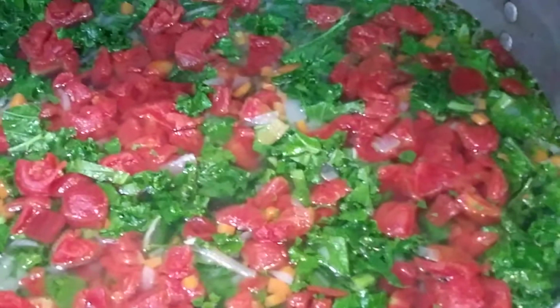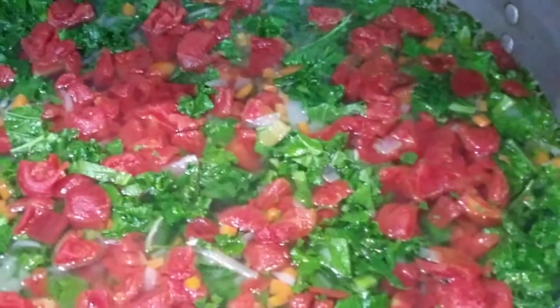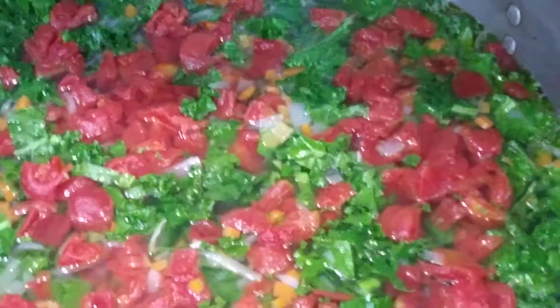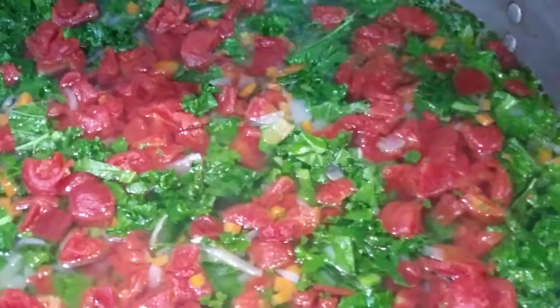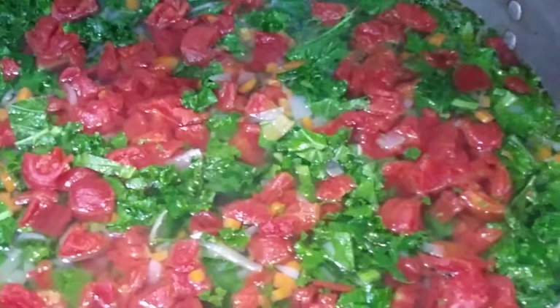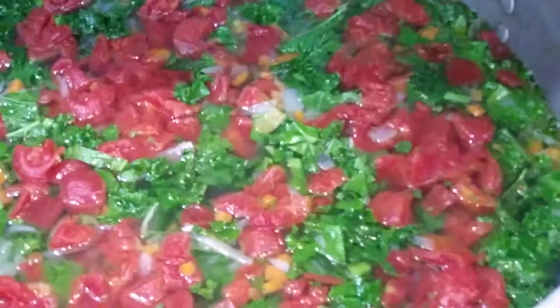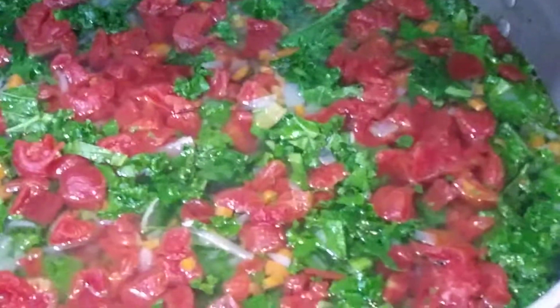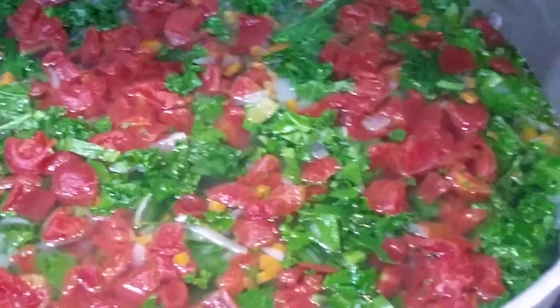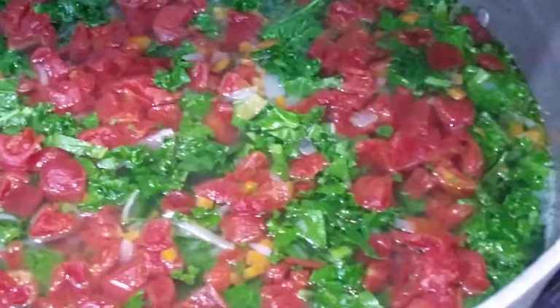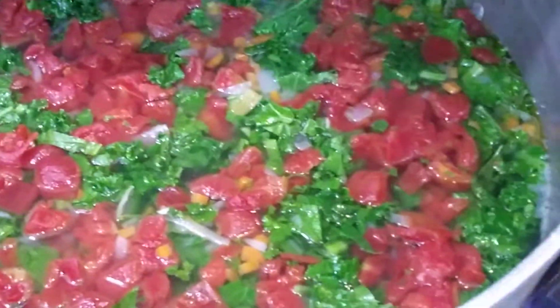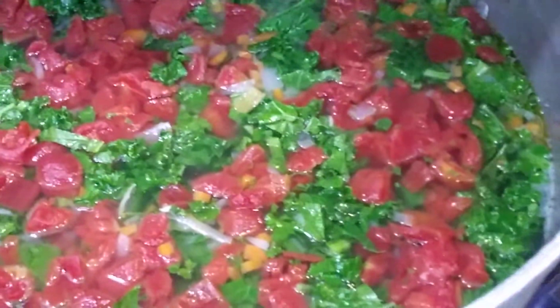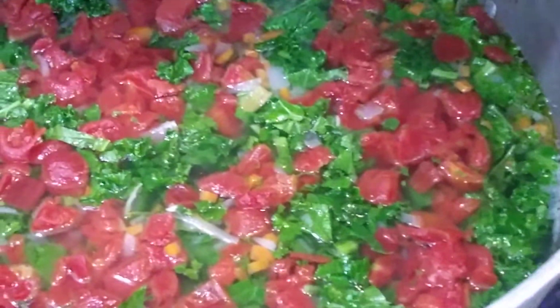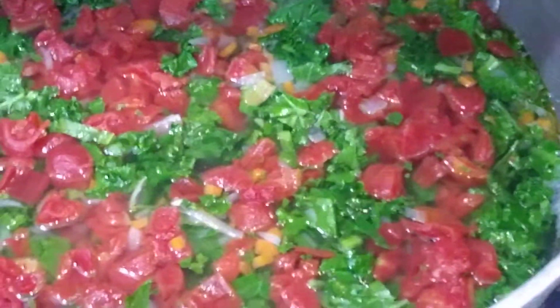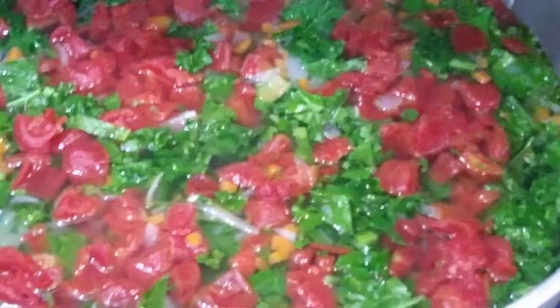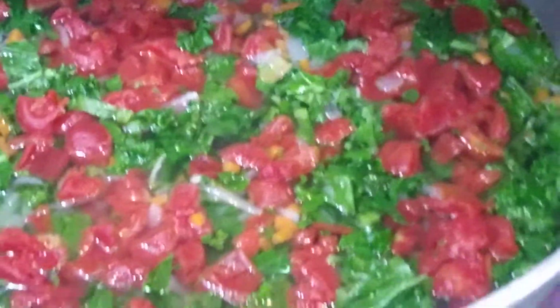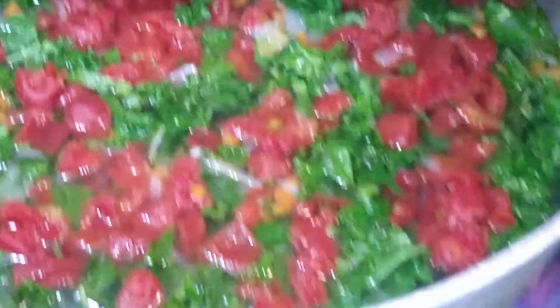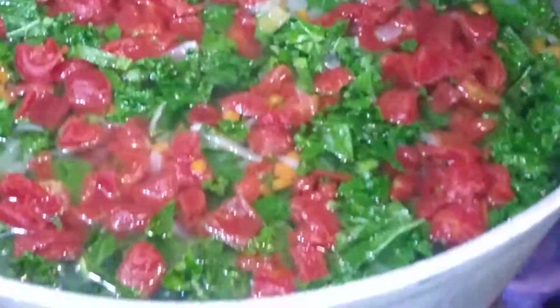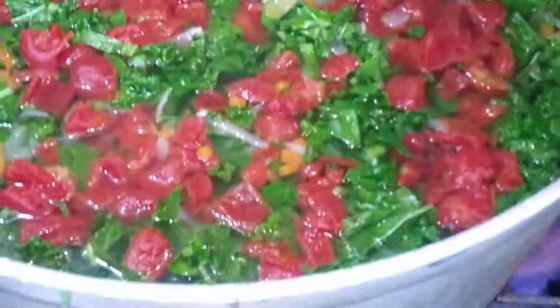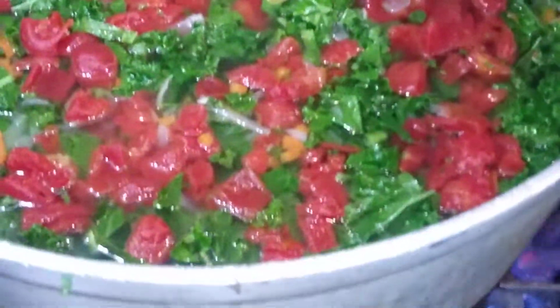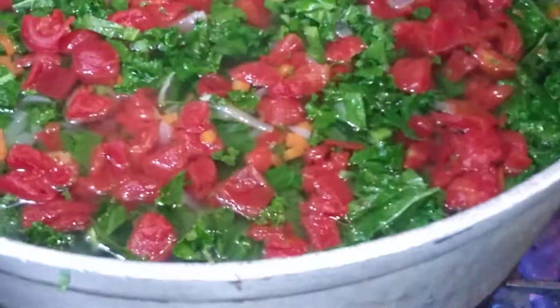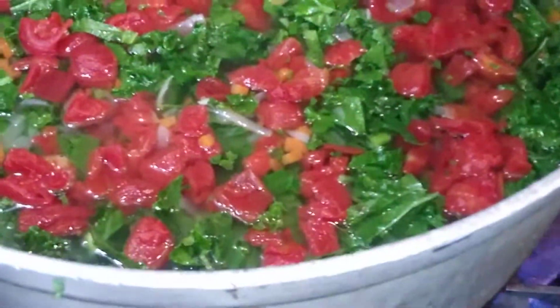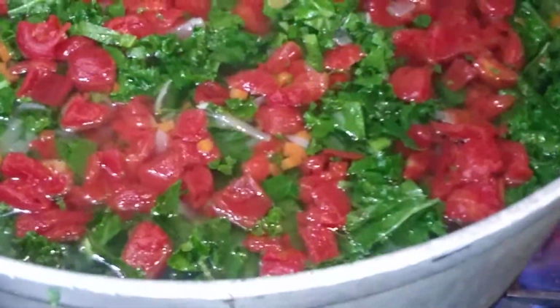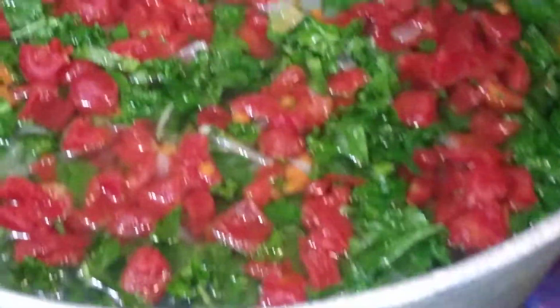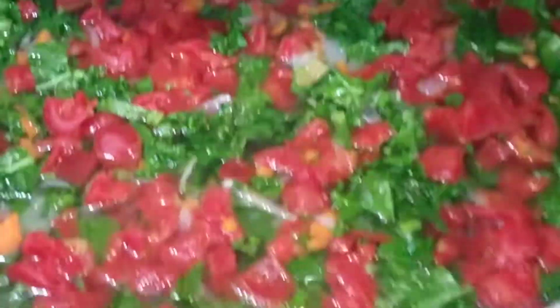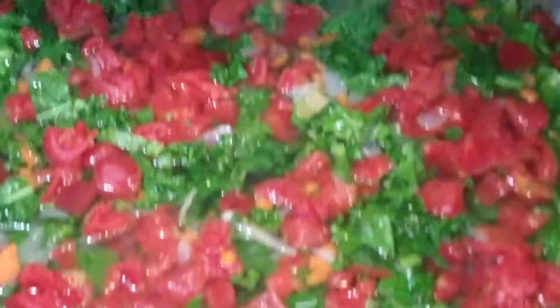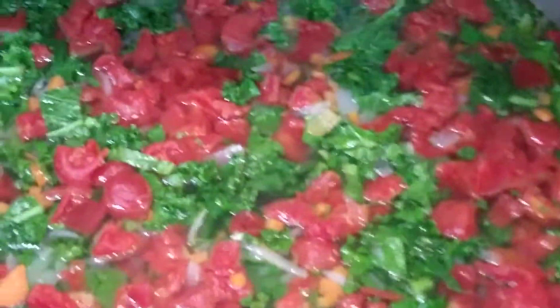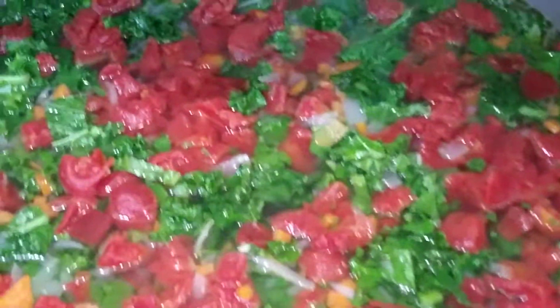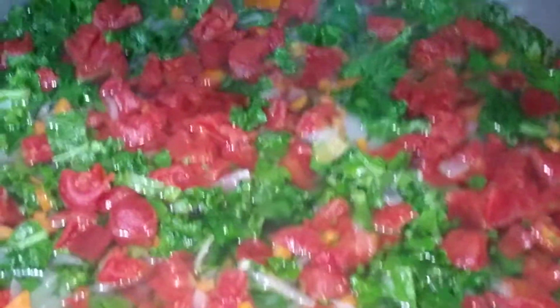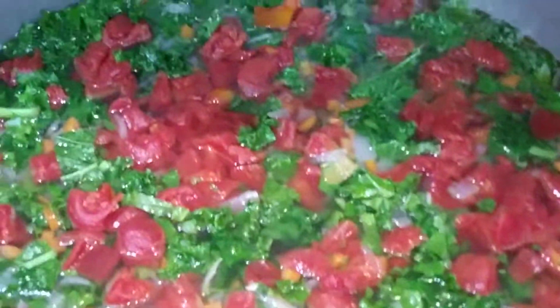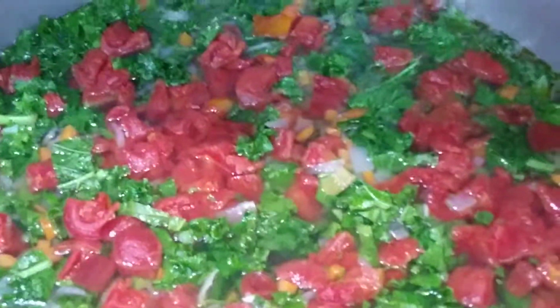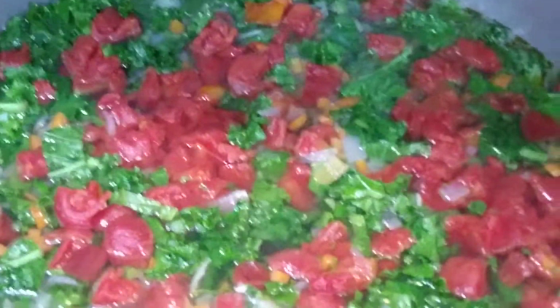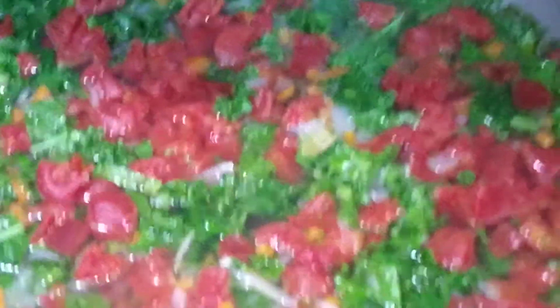Hey, what's up now? Making kale soup from scratch.